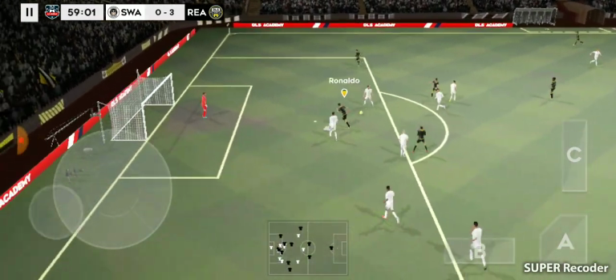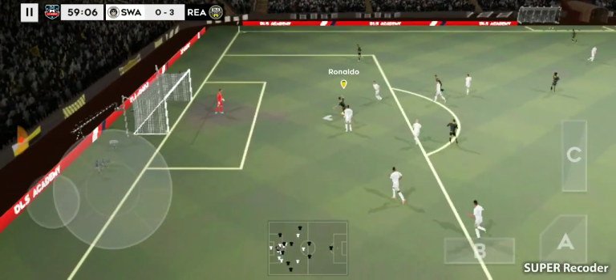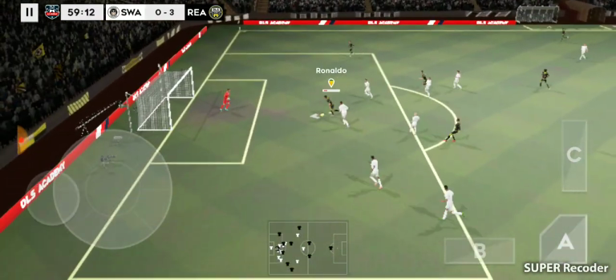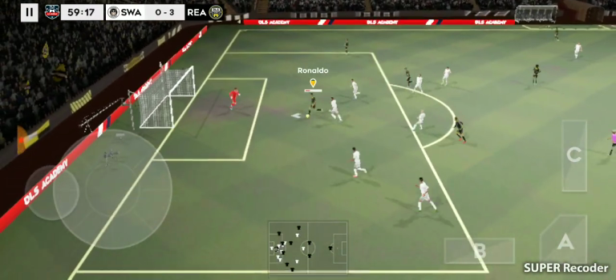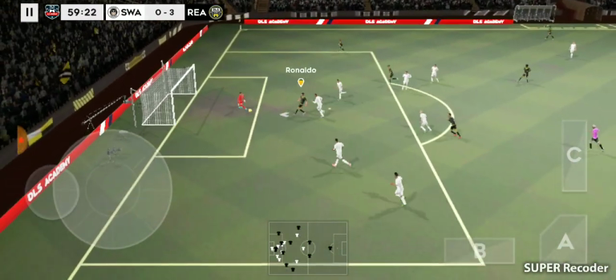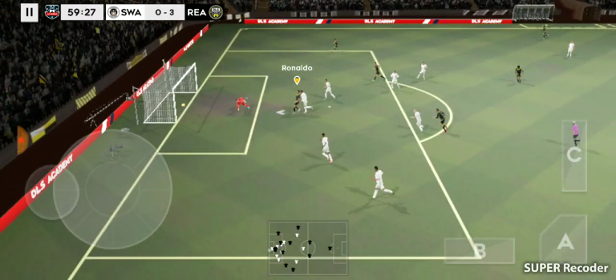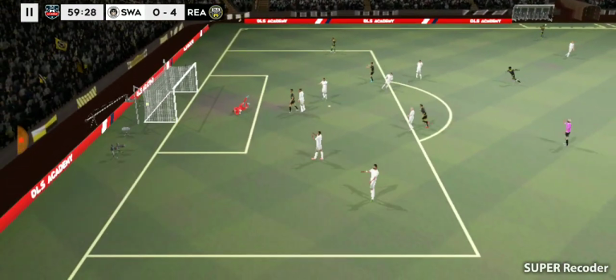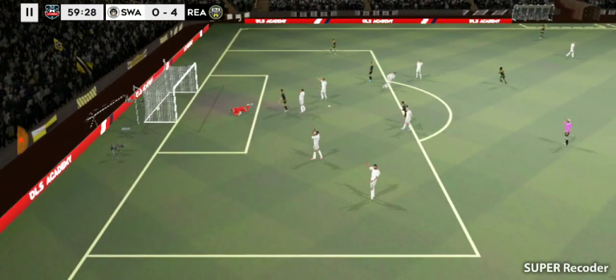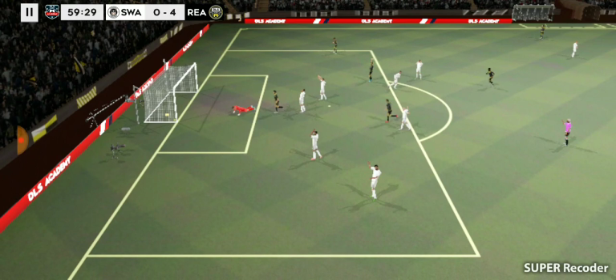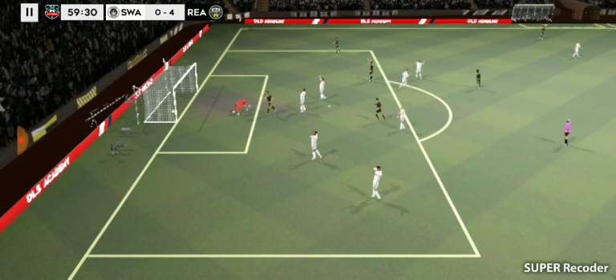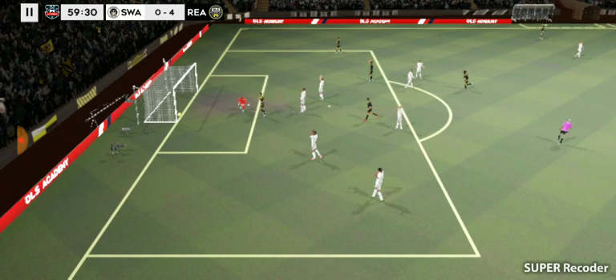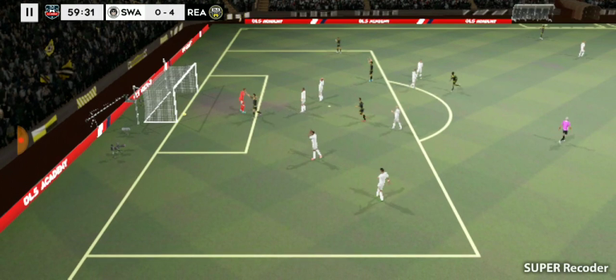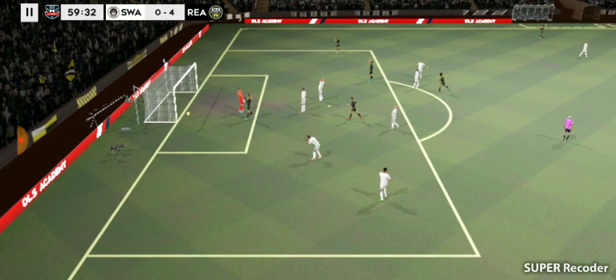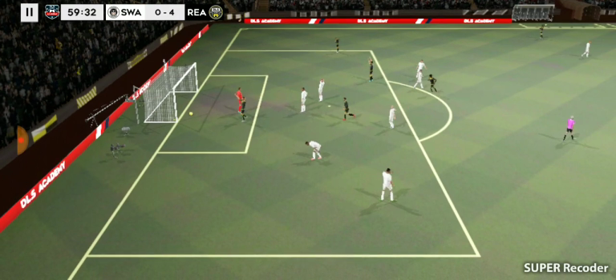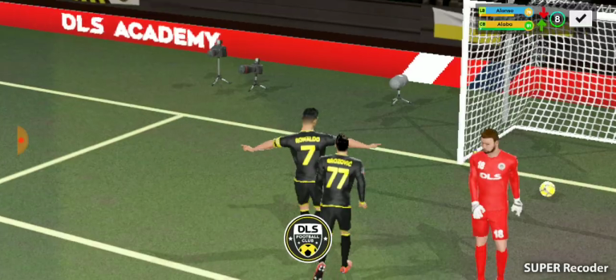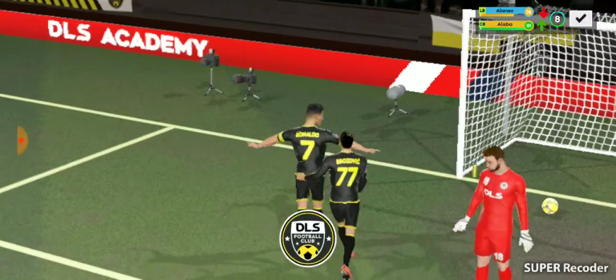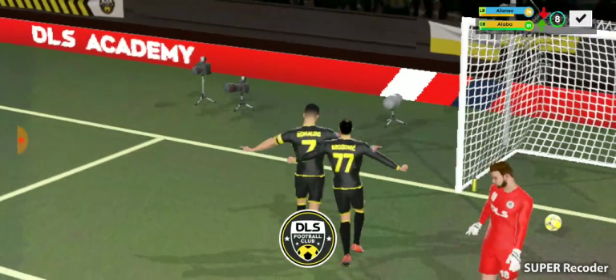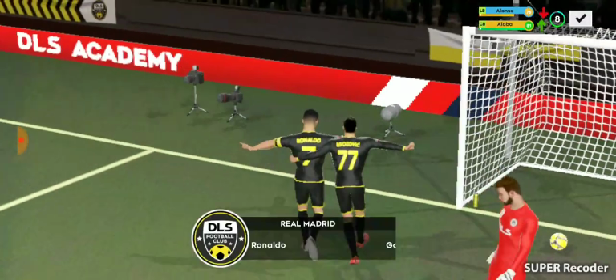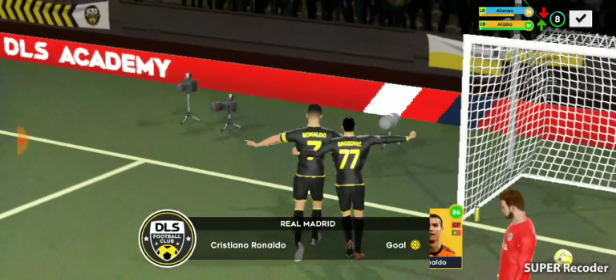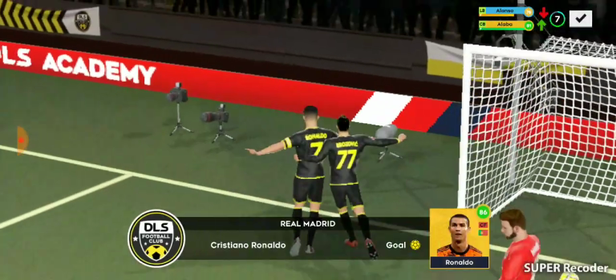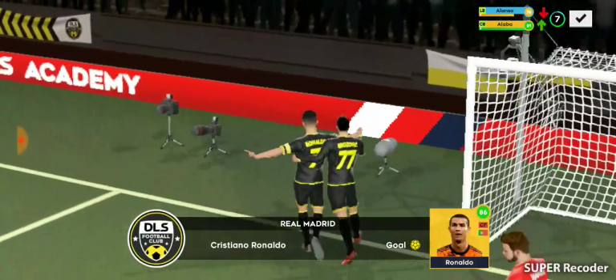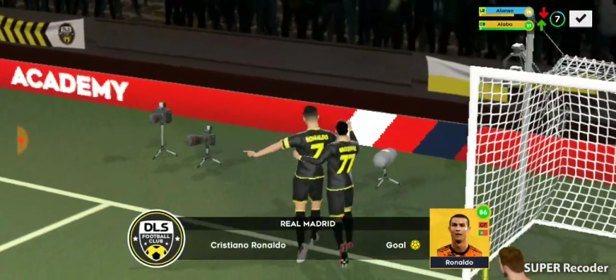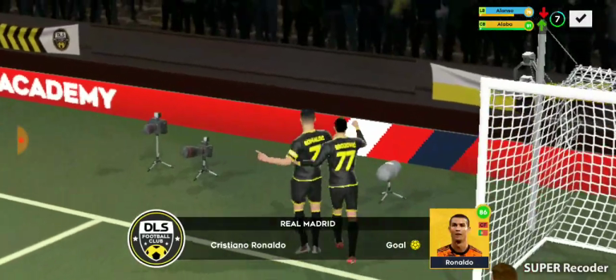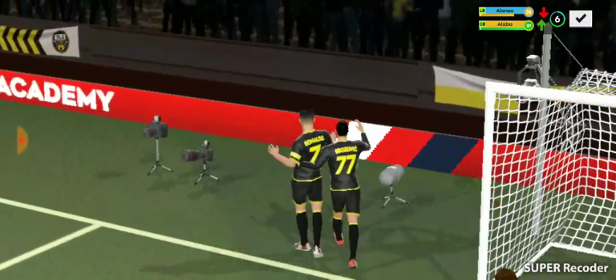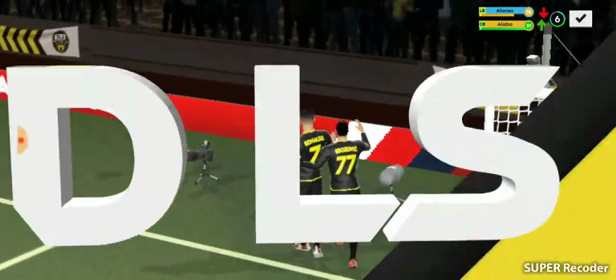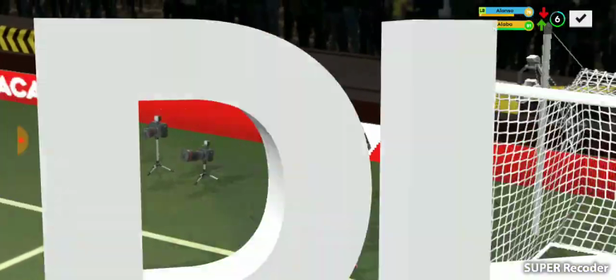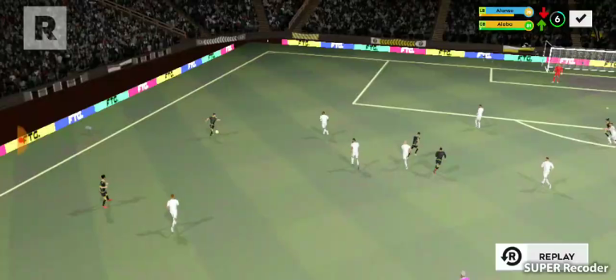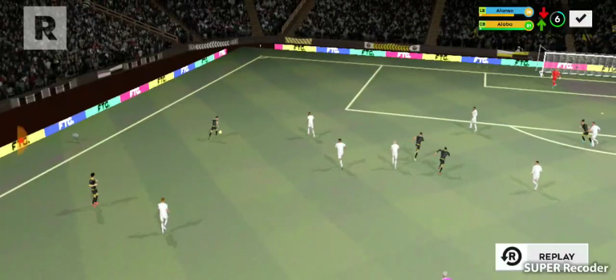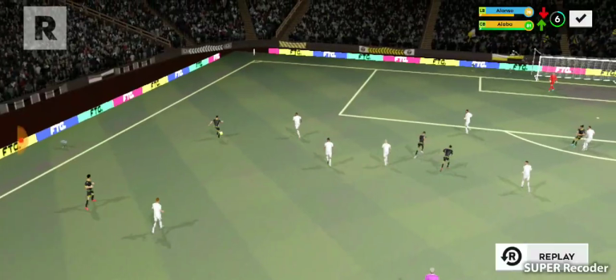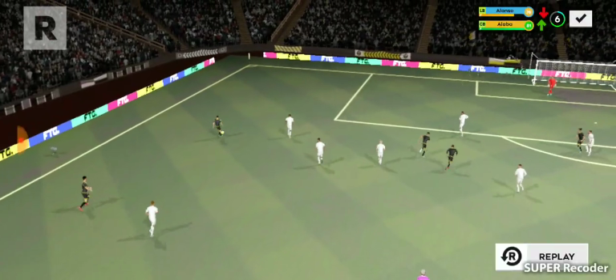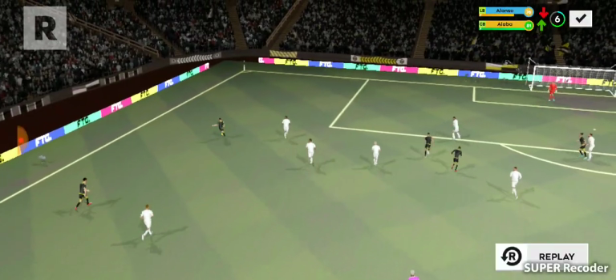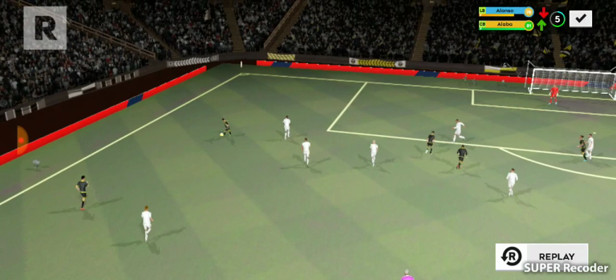Is this a goal? Oh, nice finish there! Two goals today from this exciting player.